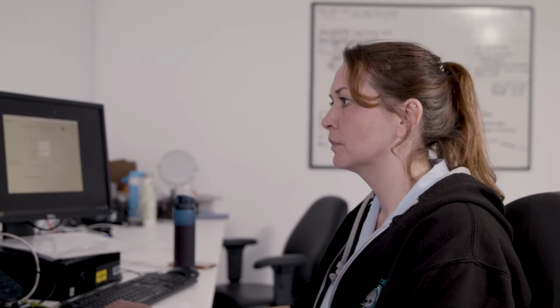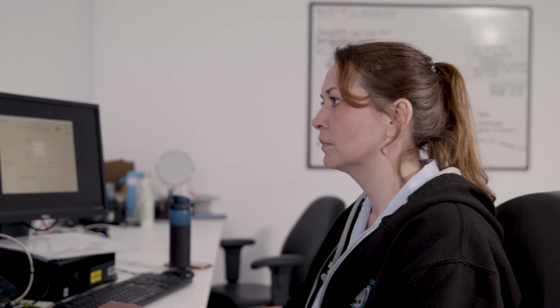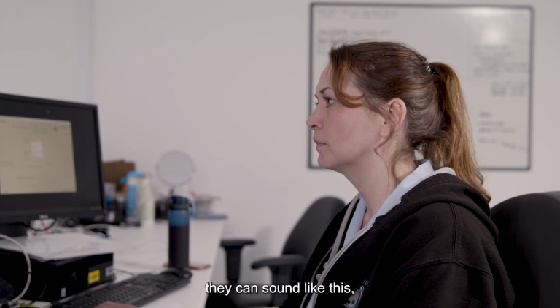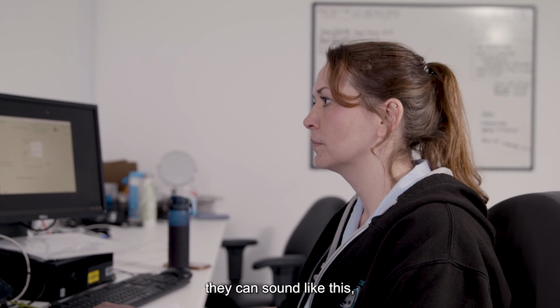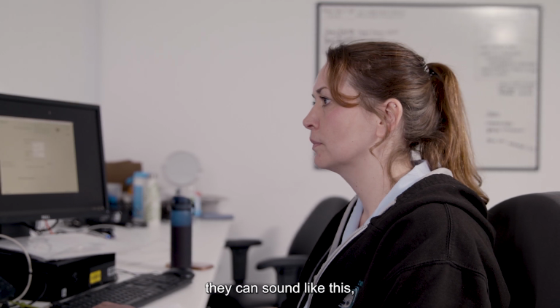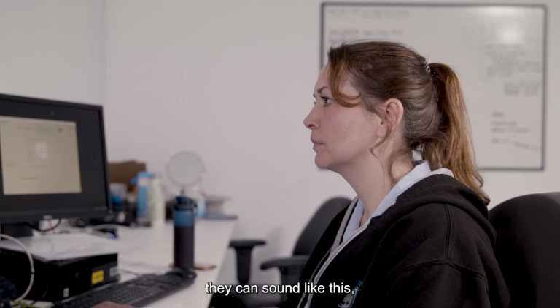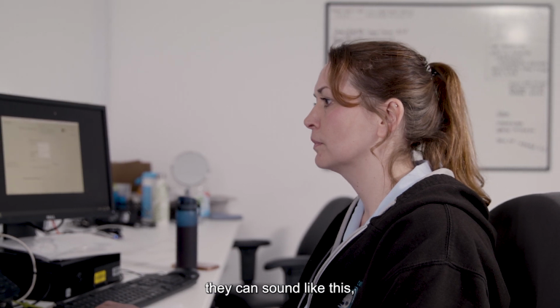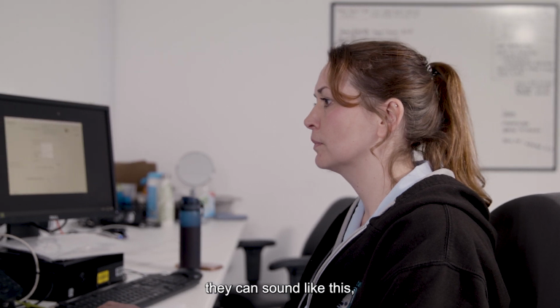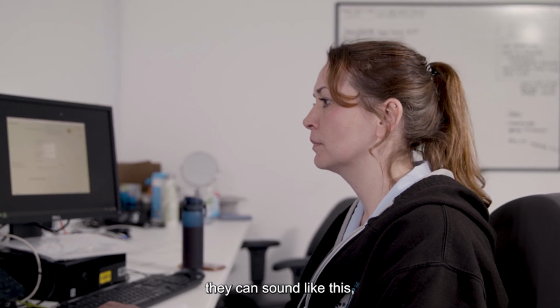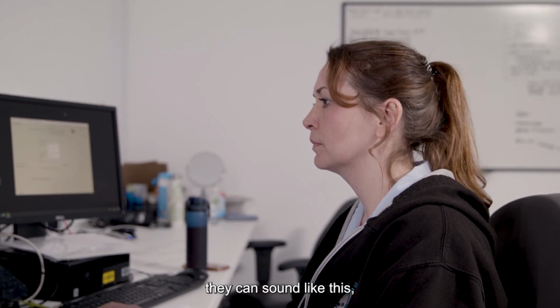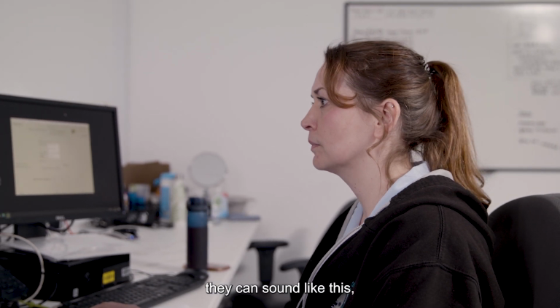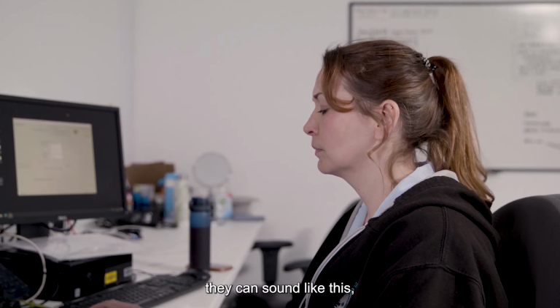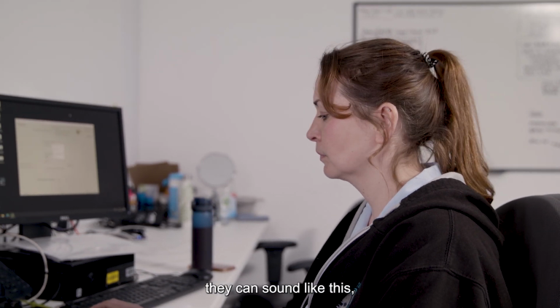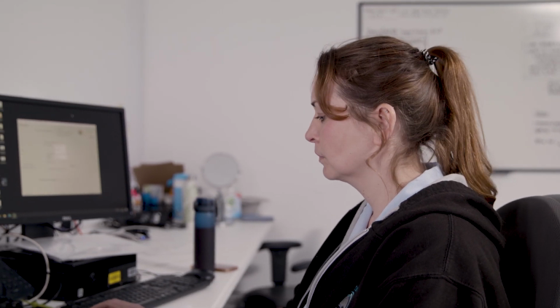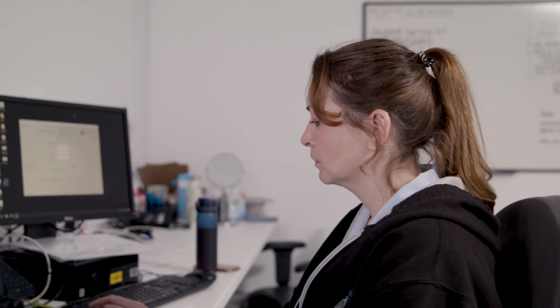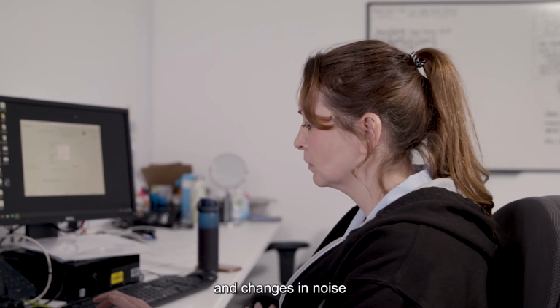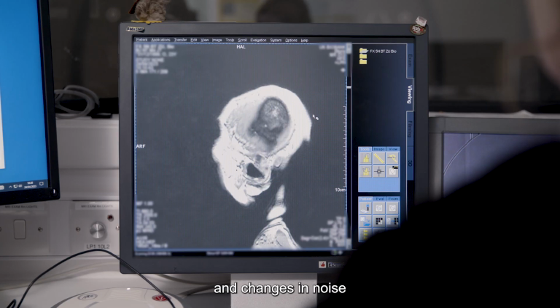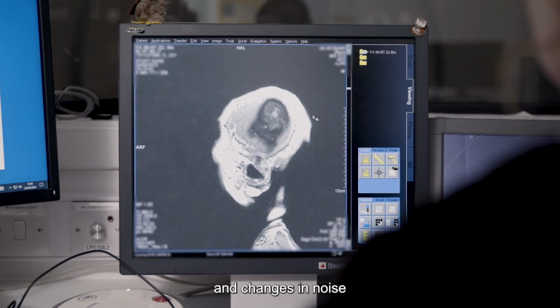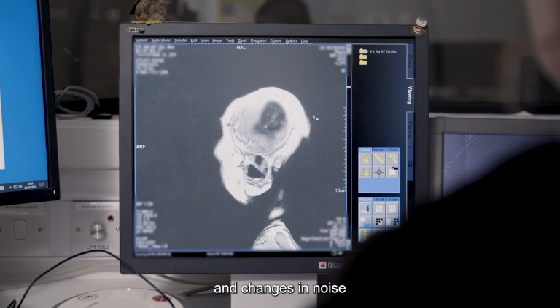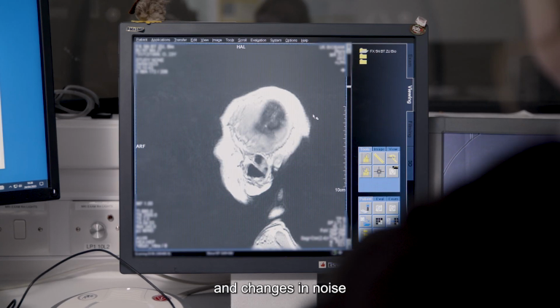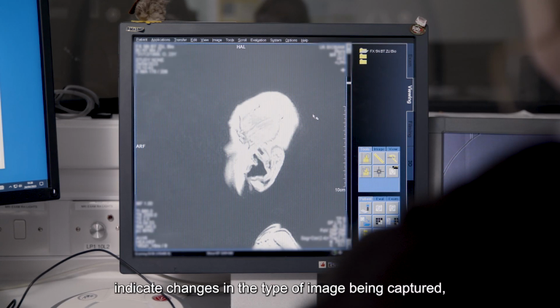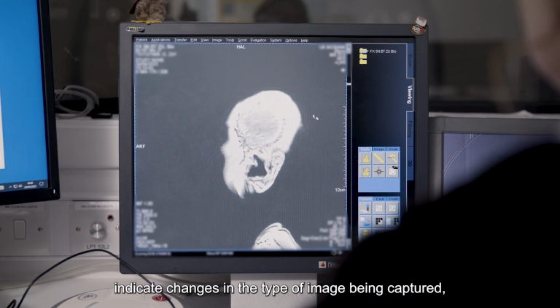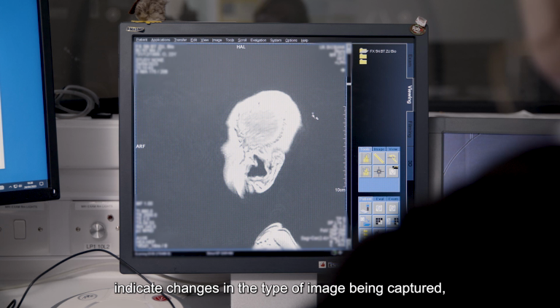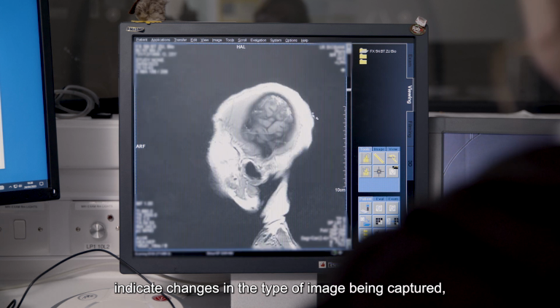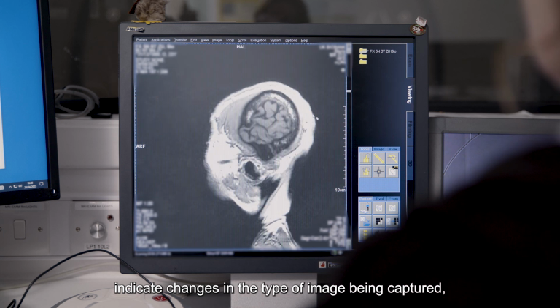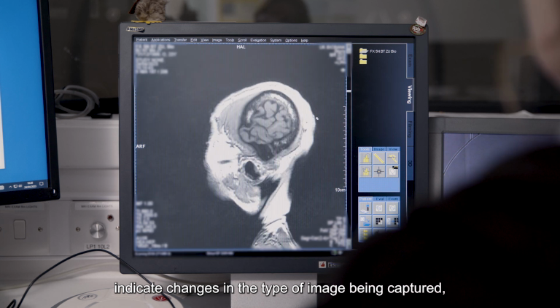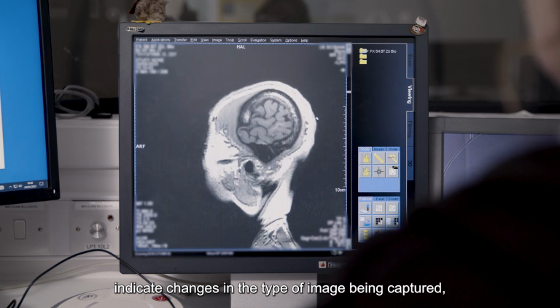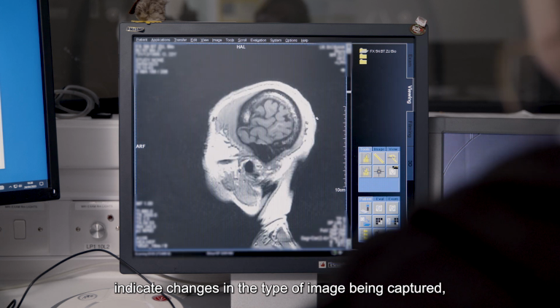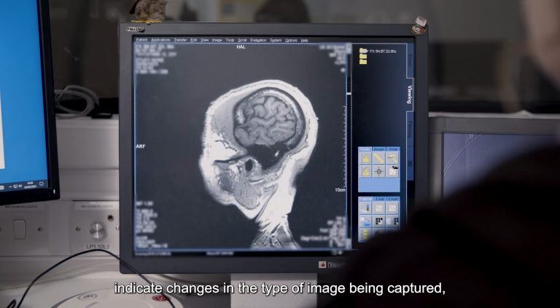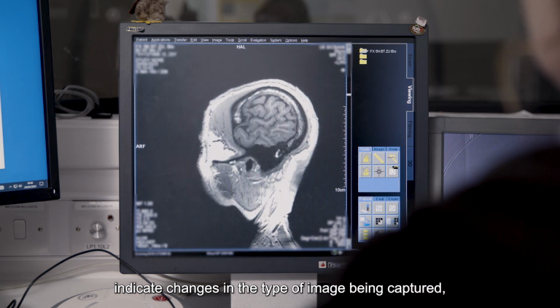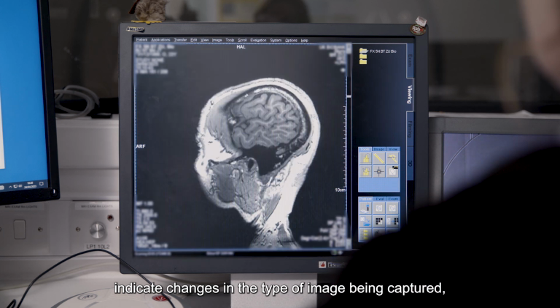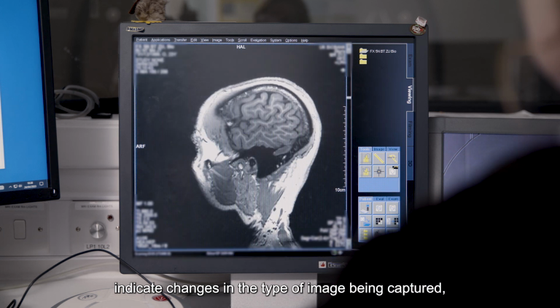They can sound like this. And changes in noise indicate changes in the type of image being captured.